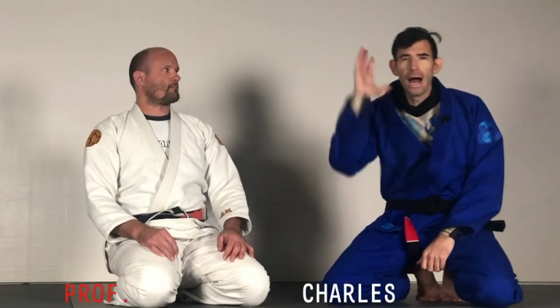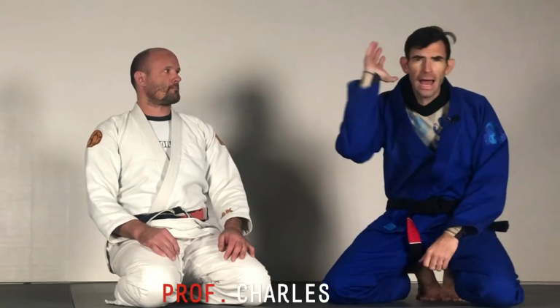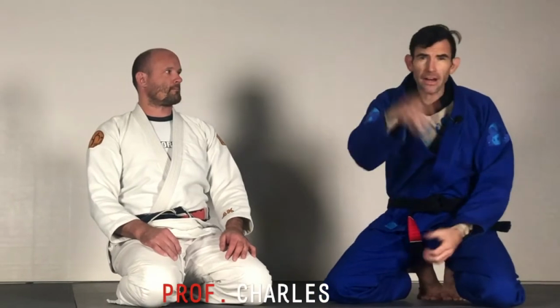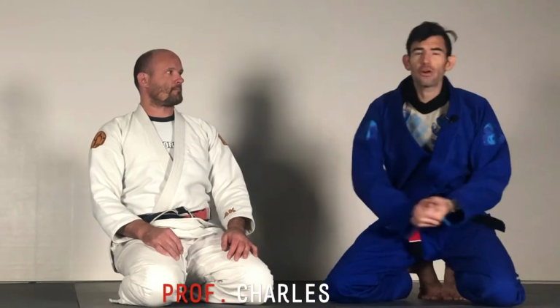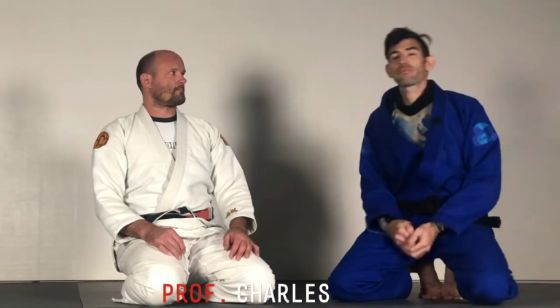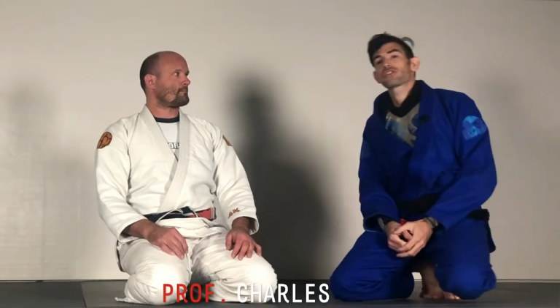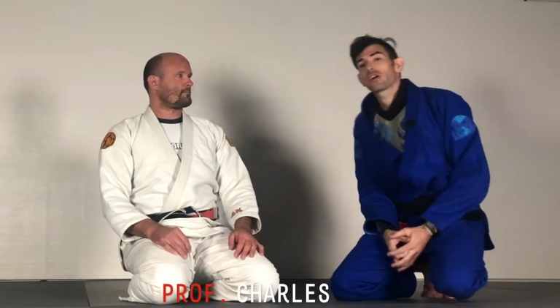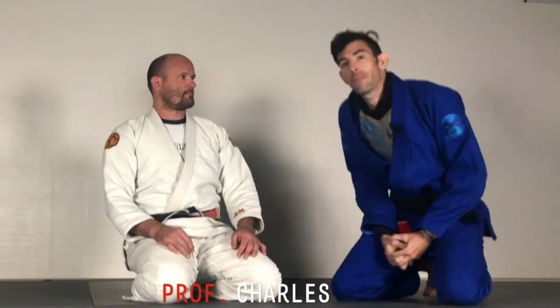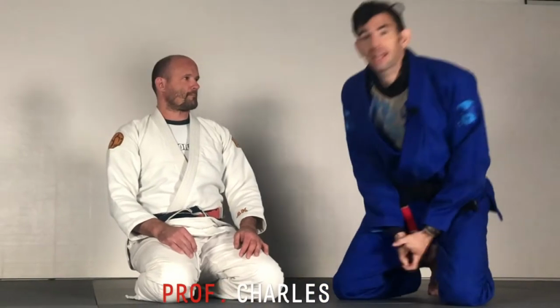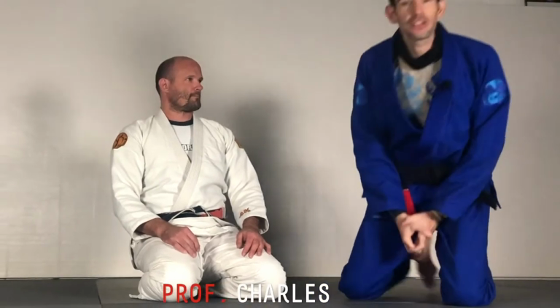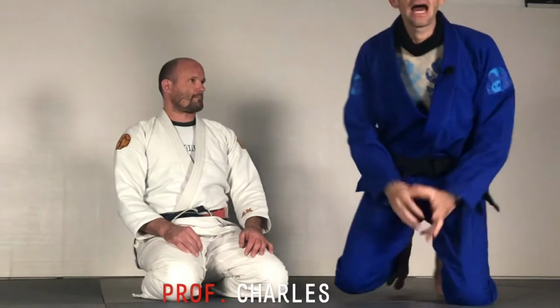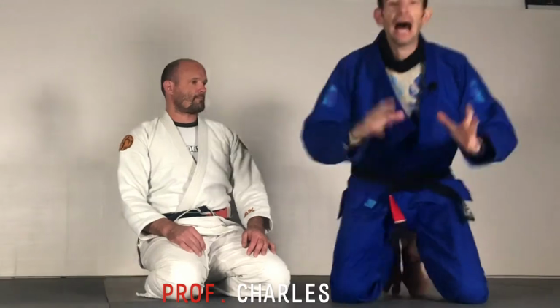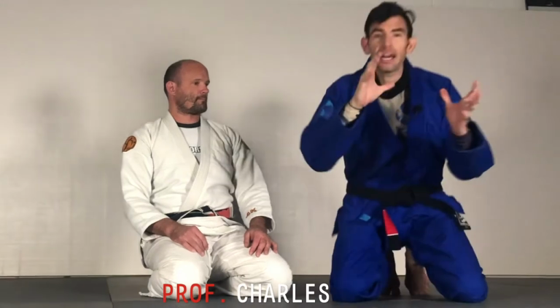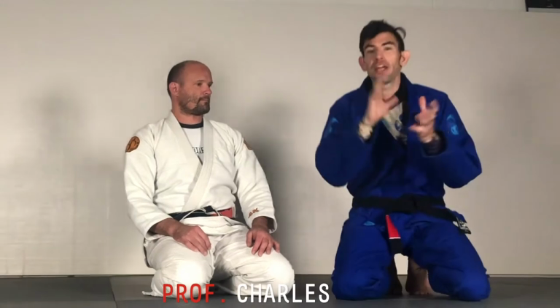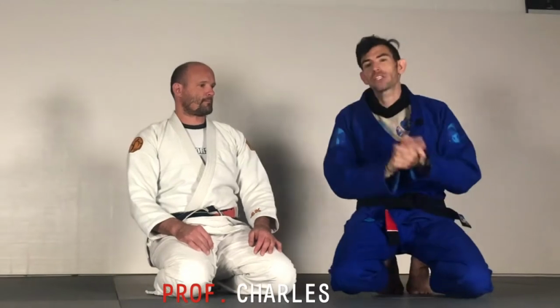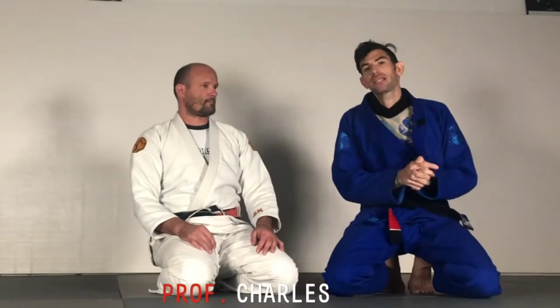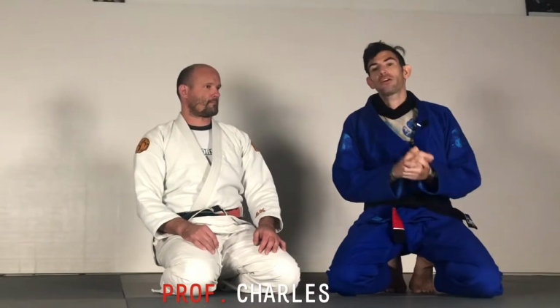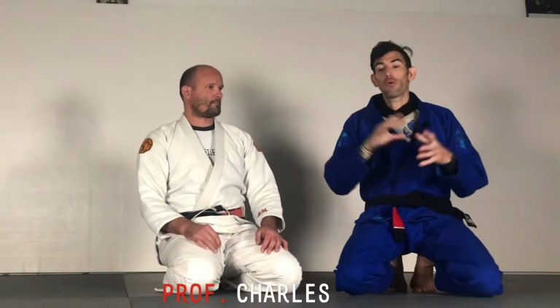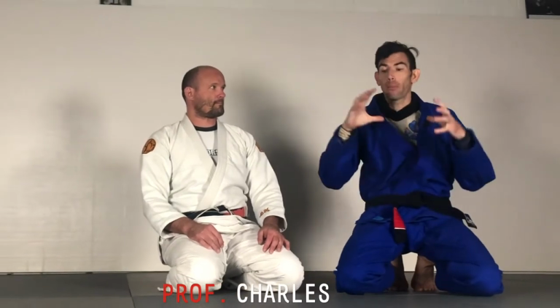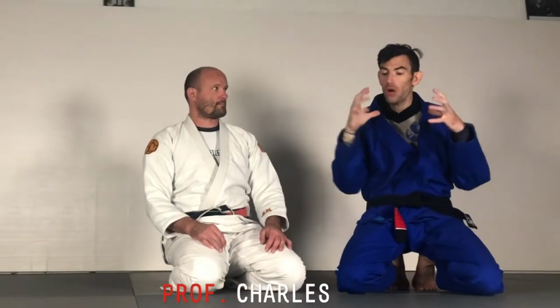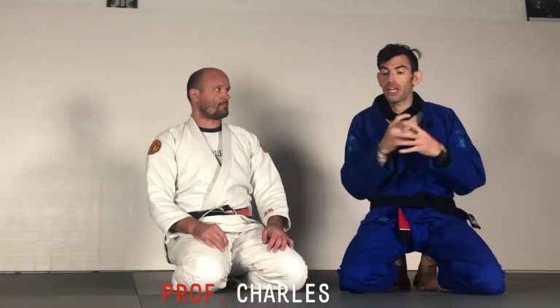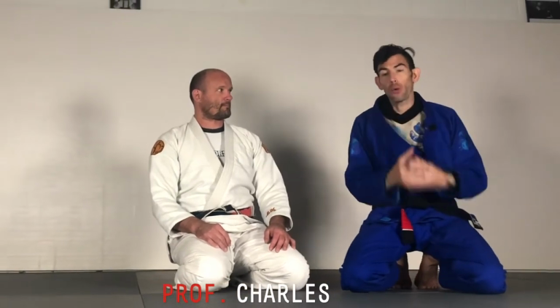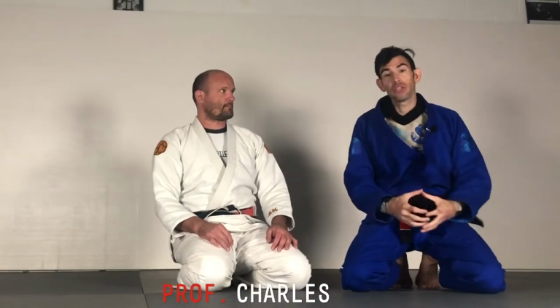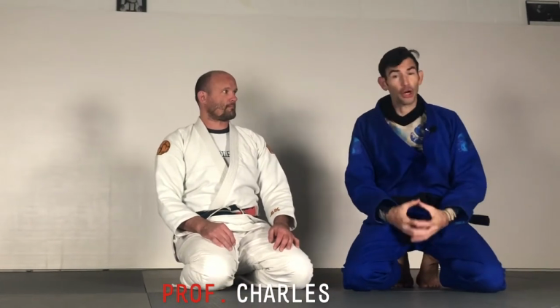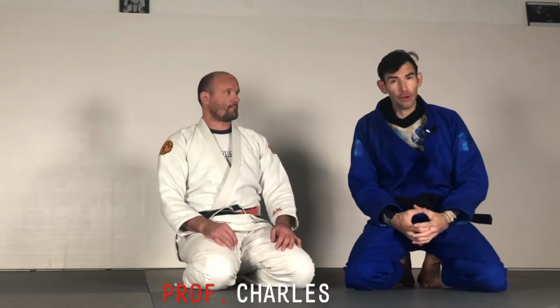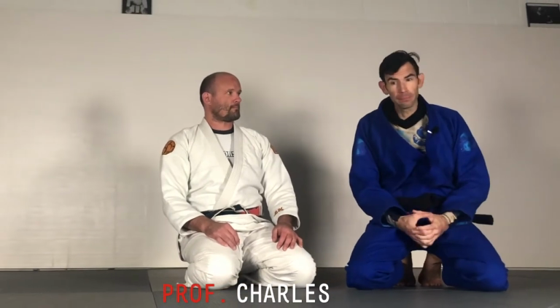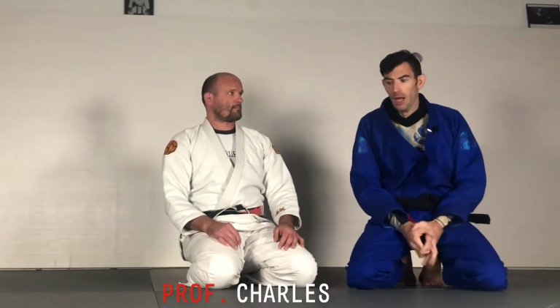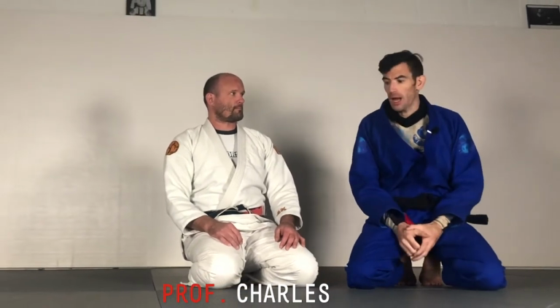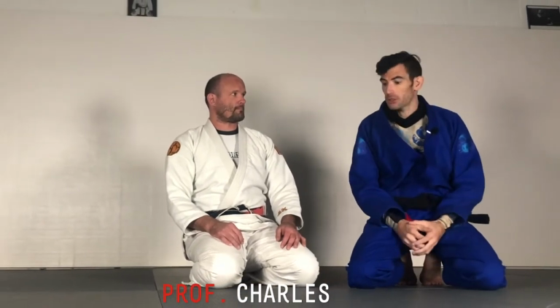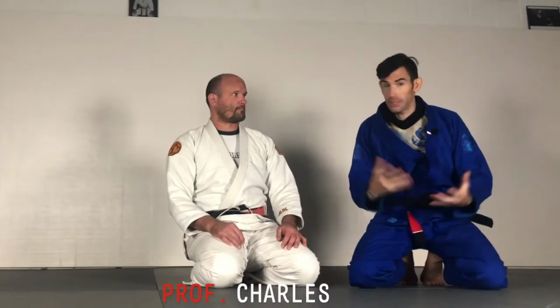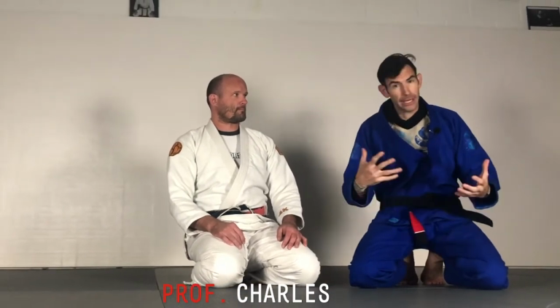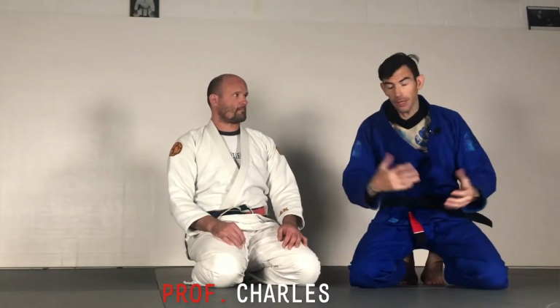Hey Dark Horse, Professor Charles coming back at you. I got another technique for breaking open the turtle, so let's take a look.